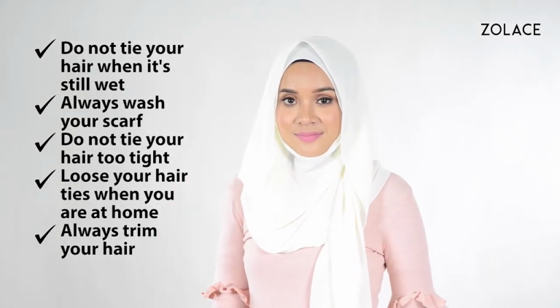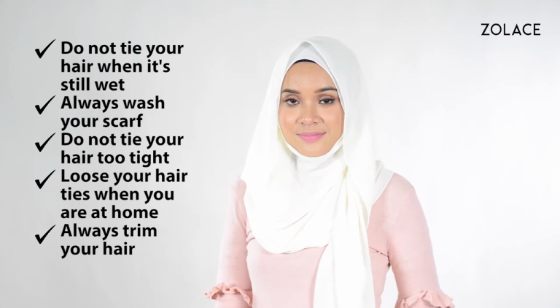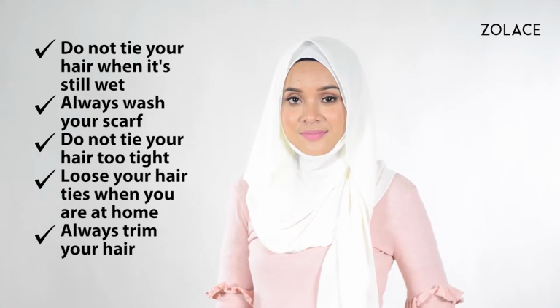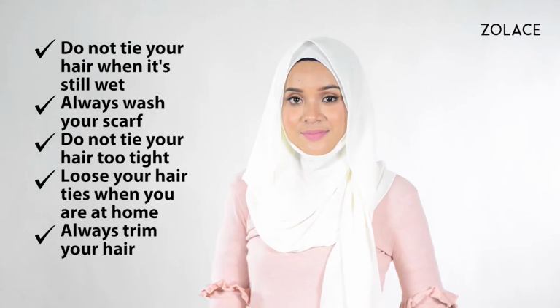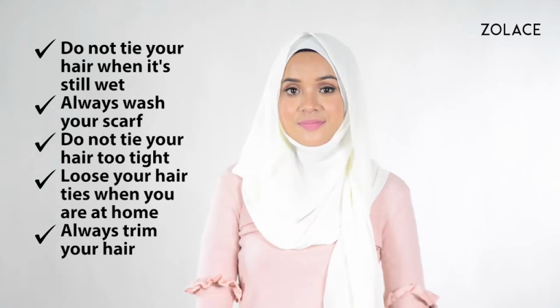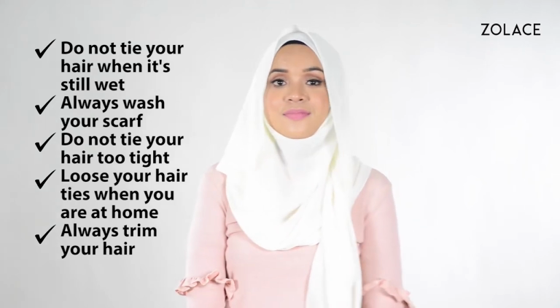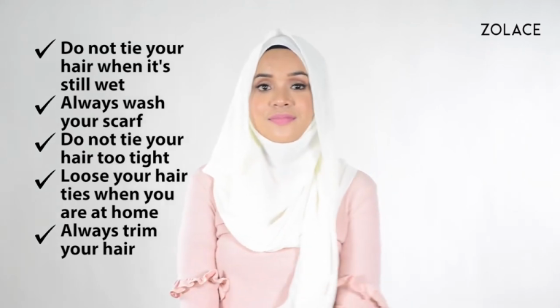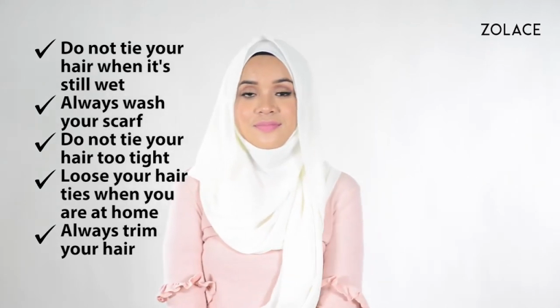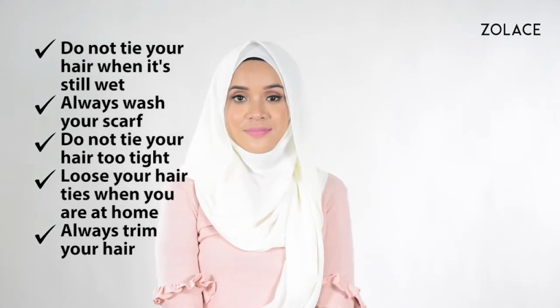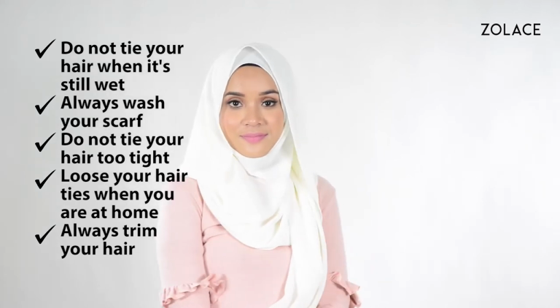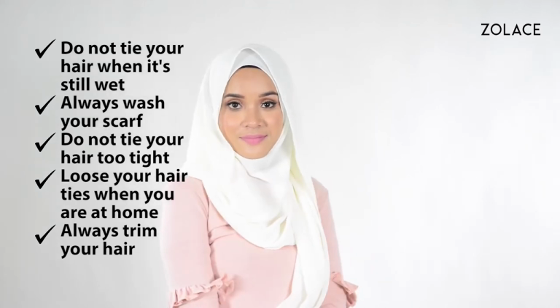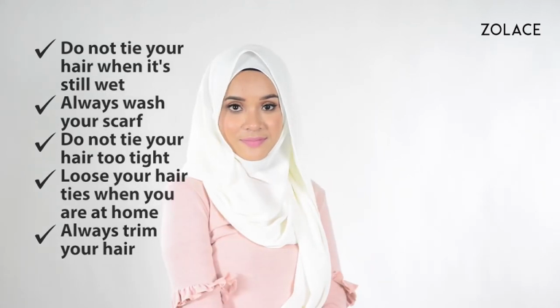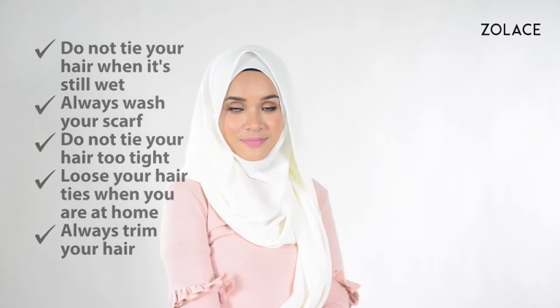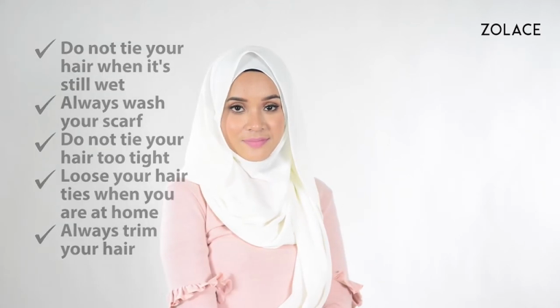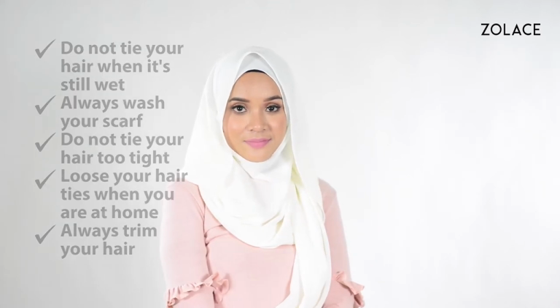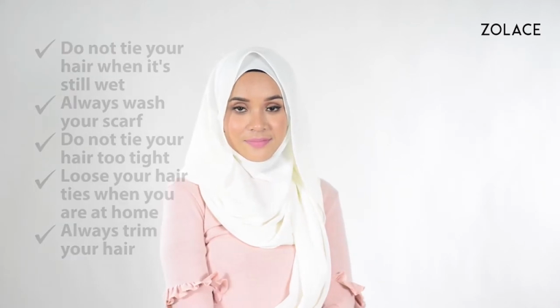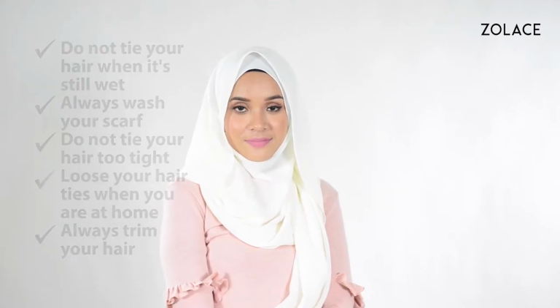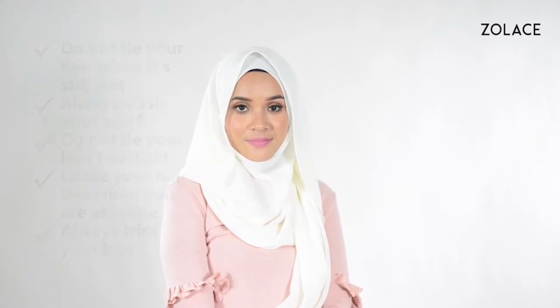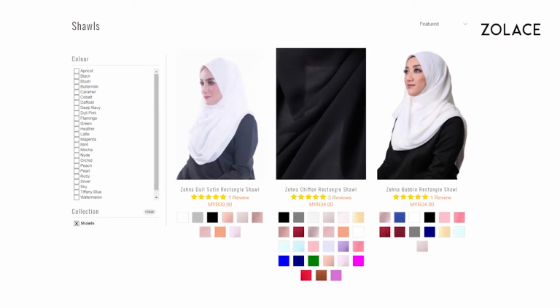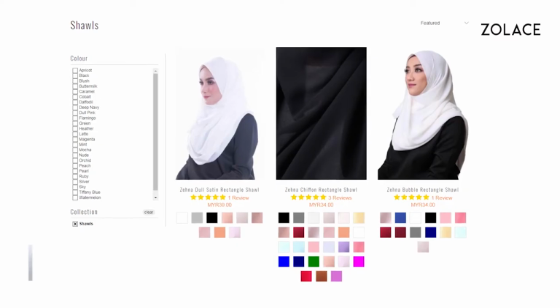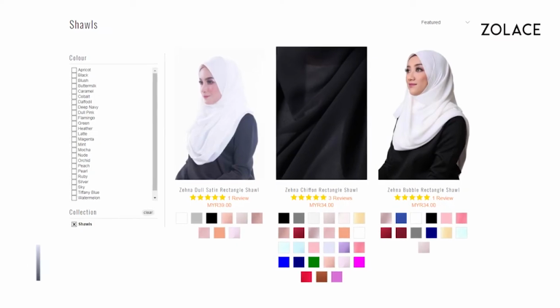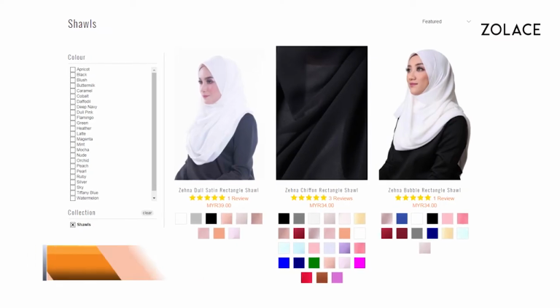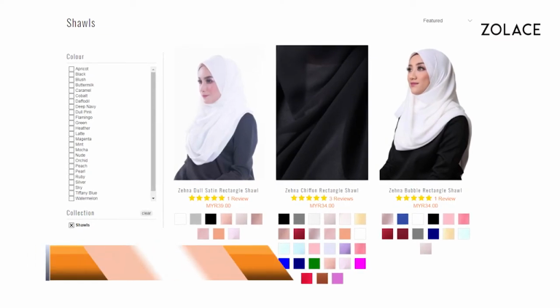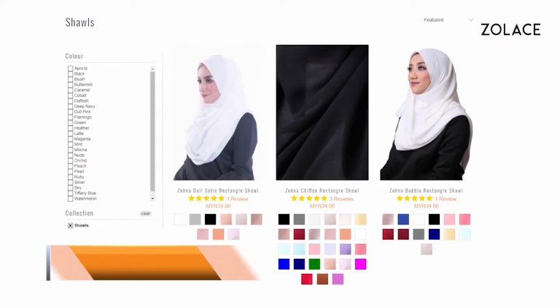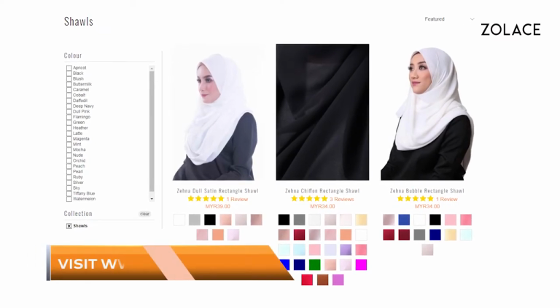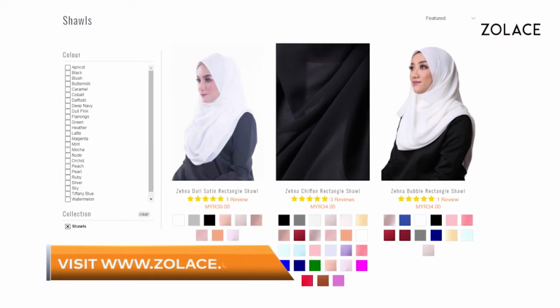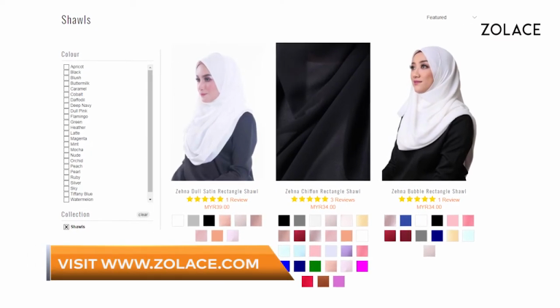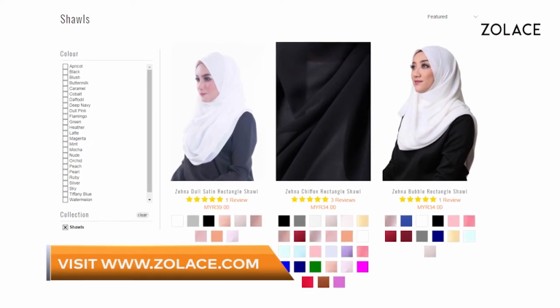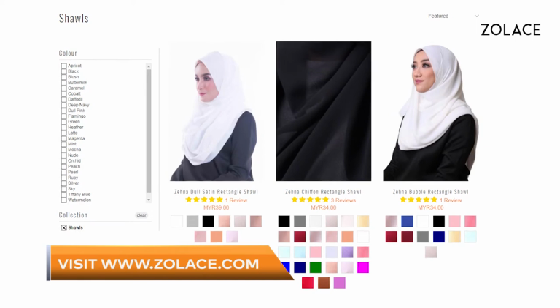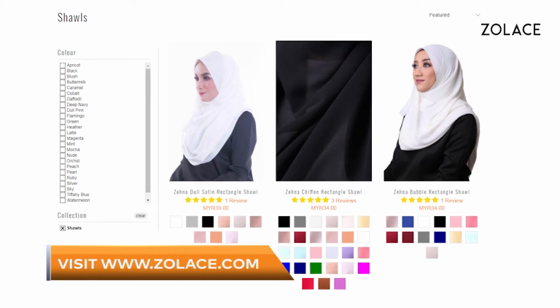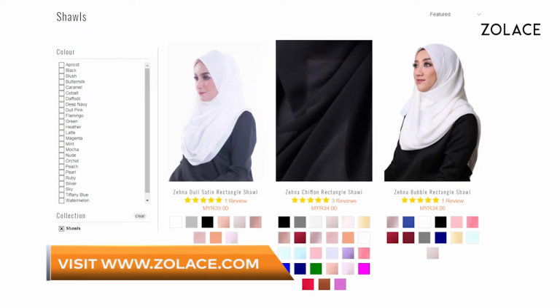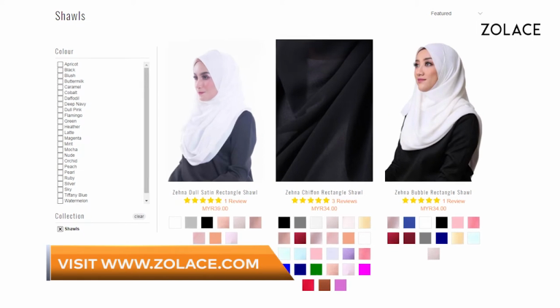The best headscarf for your hair is the Zena Chiffon Curbed Shawl, shown here in Pearl. Available on Zolace.com.